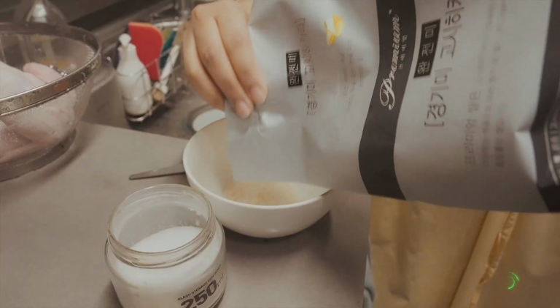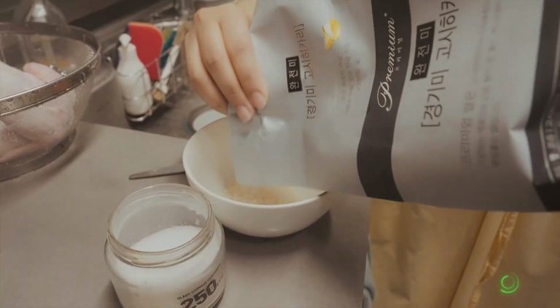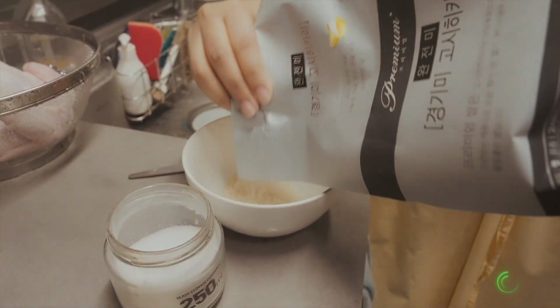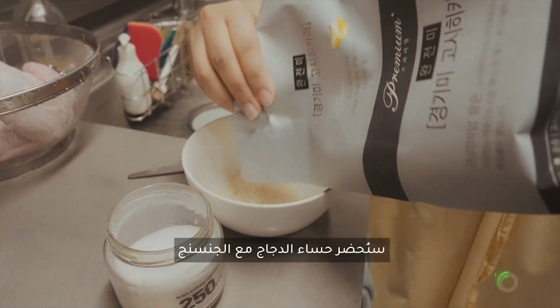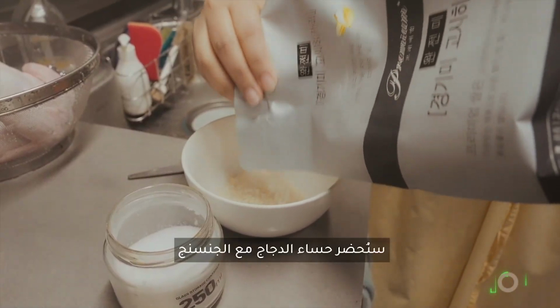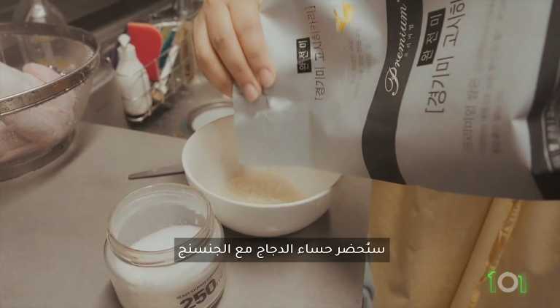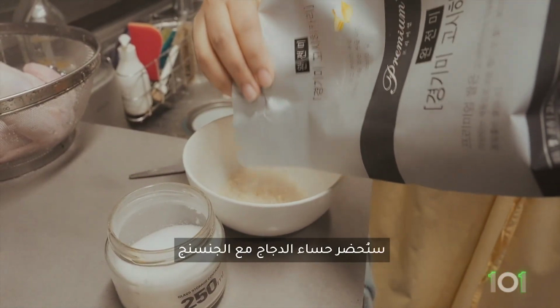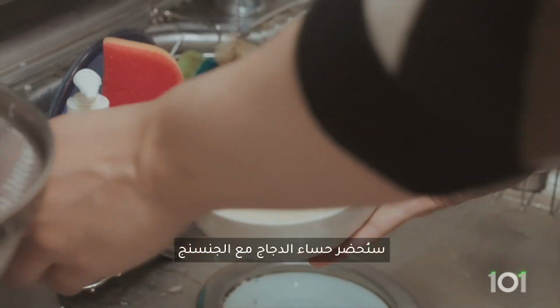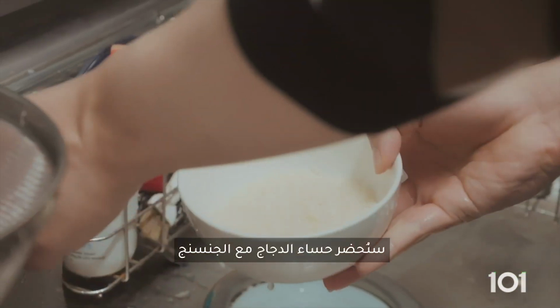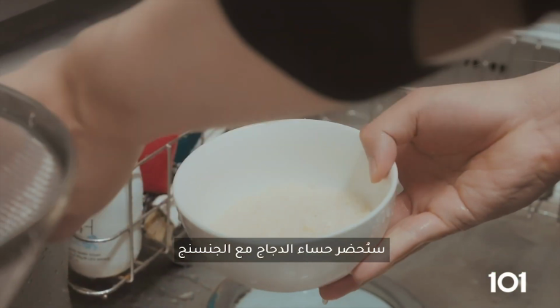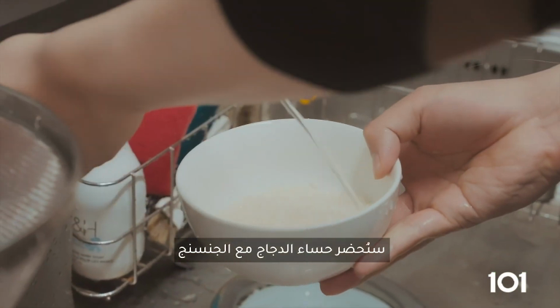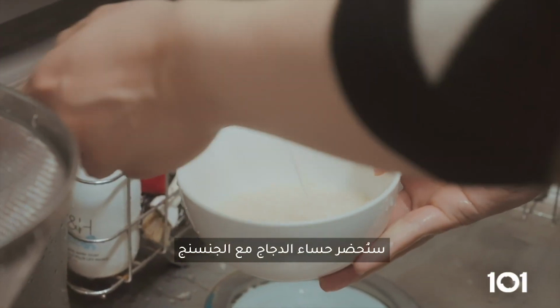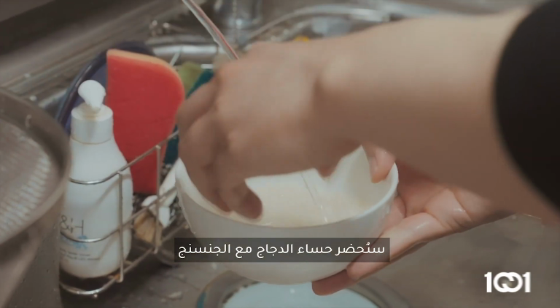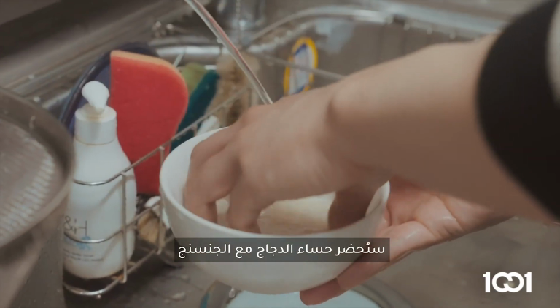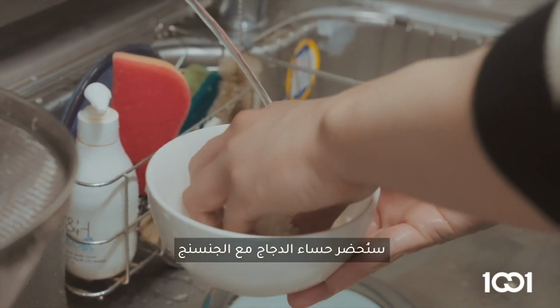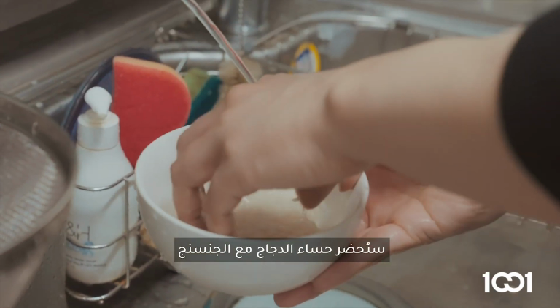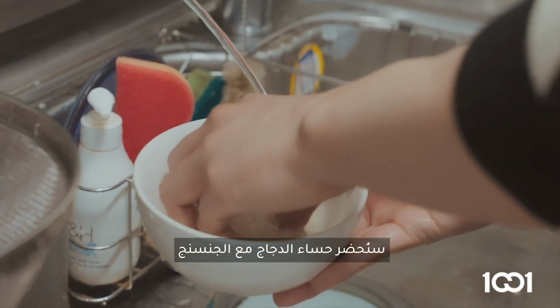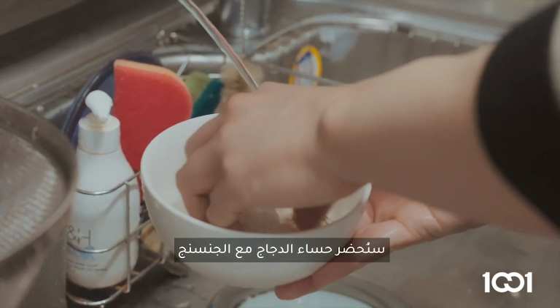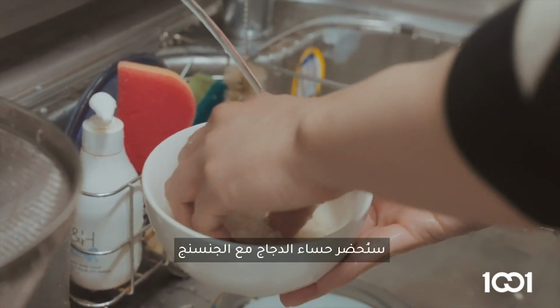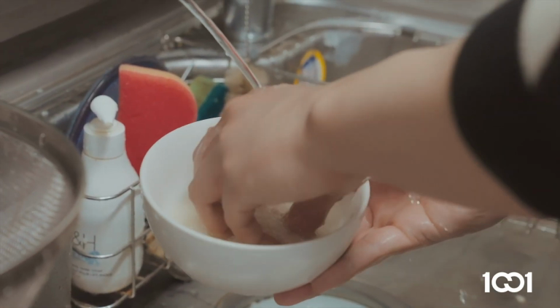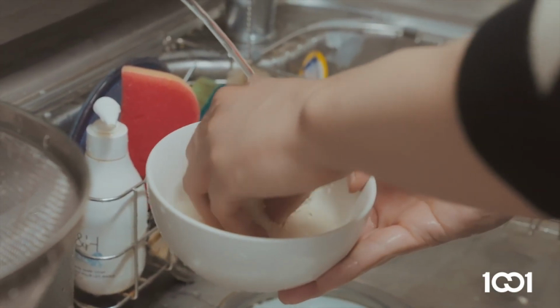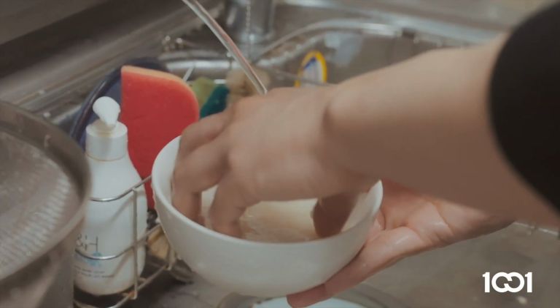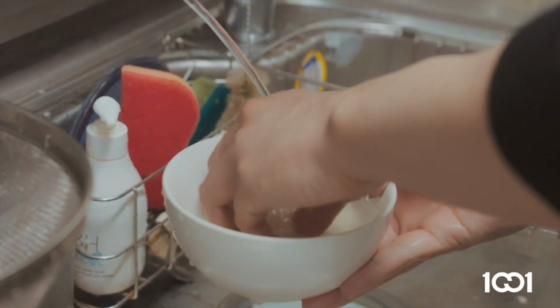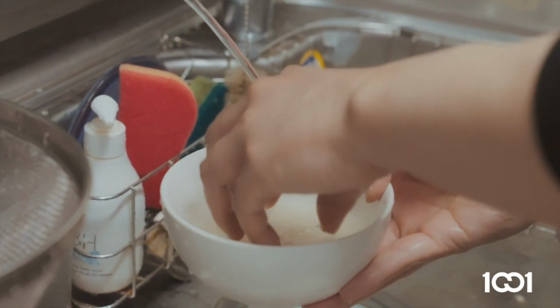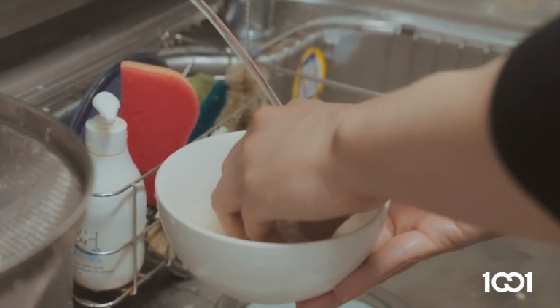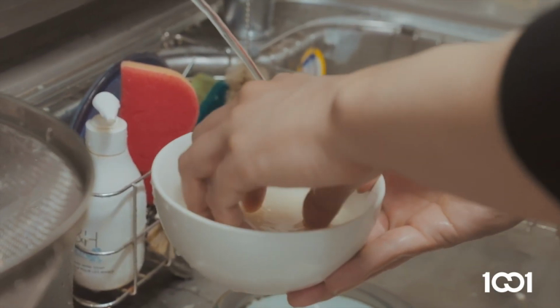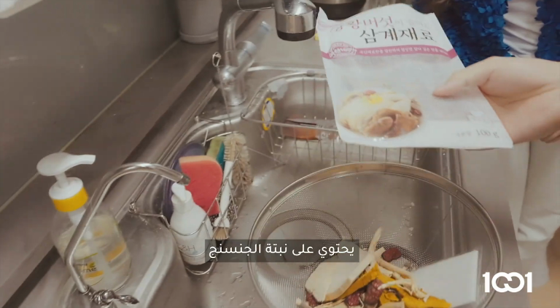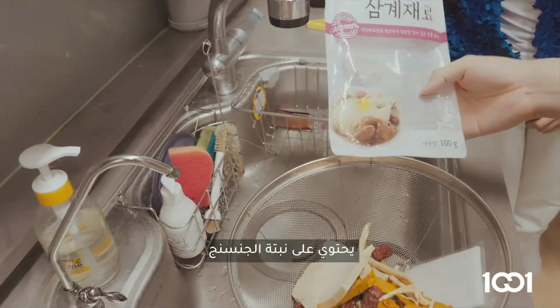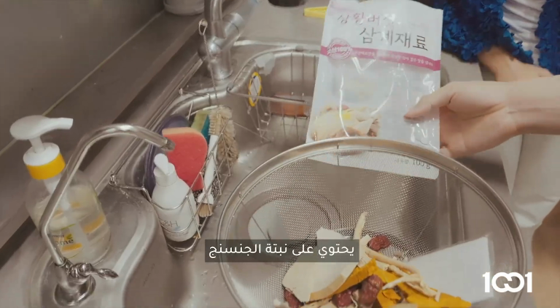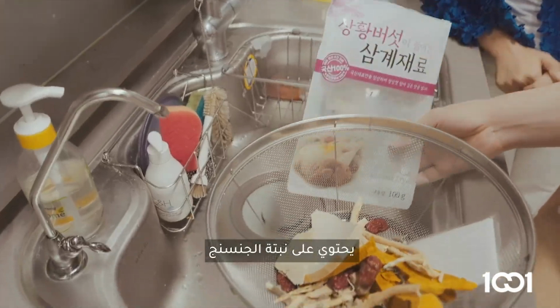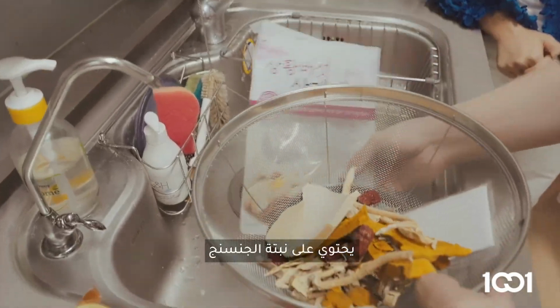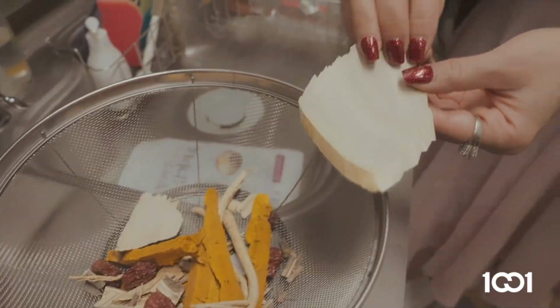It's called ginseng chicken soup. Ginseng chicken soup. So it has ginseng.